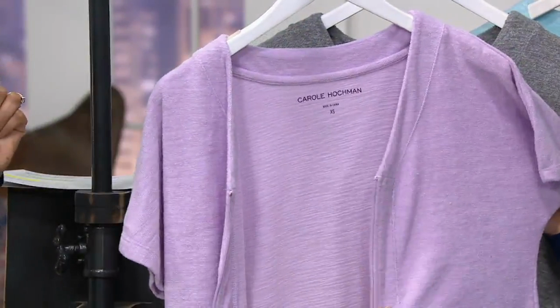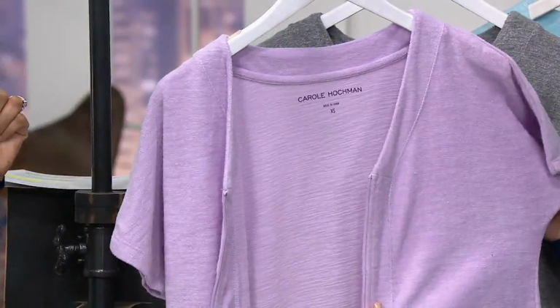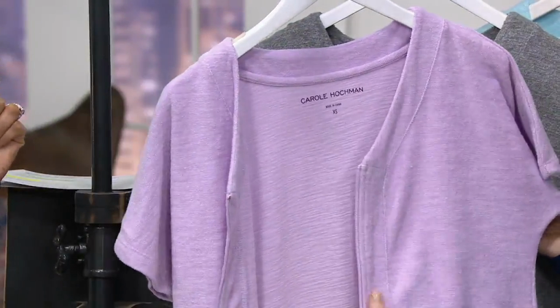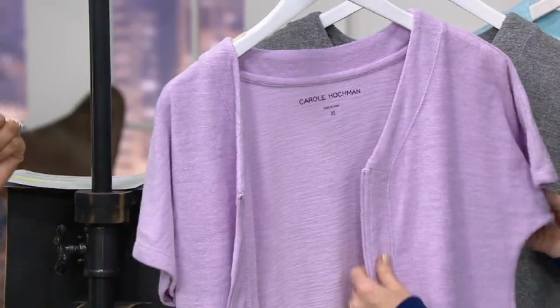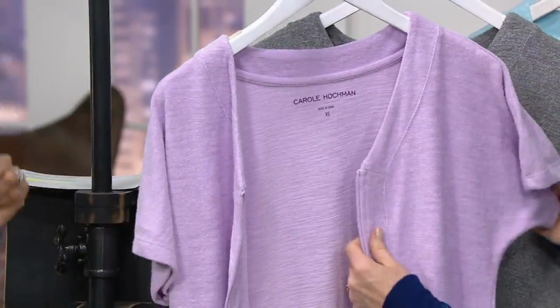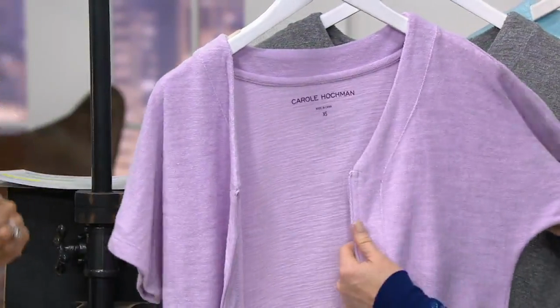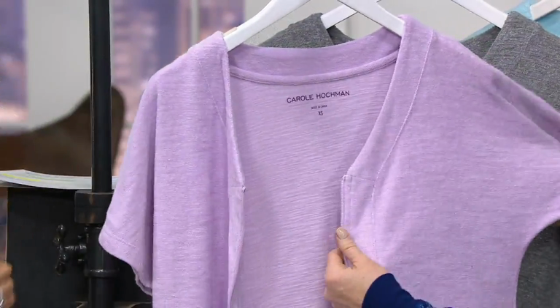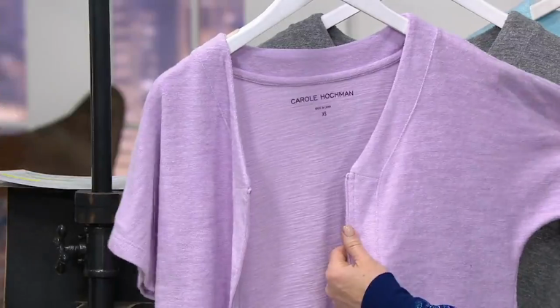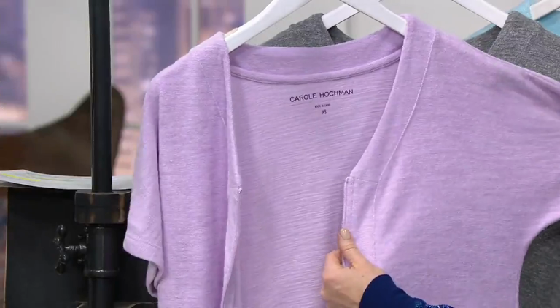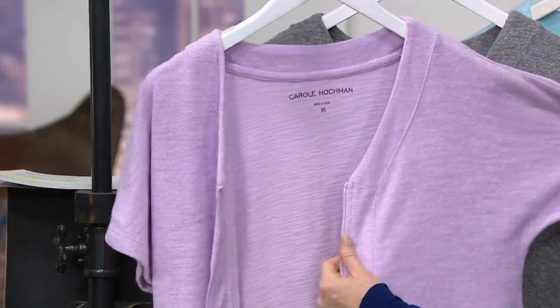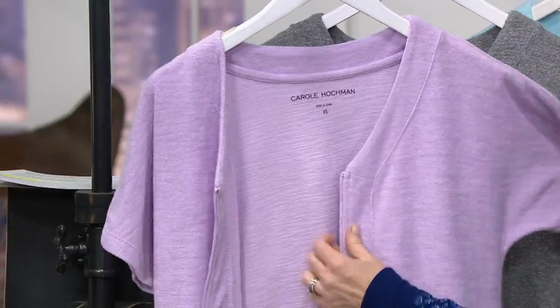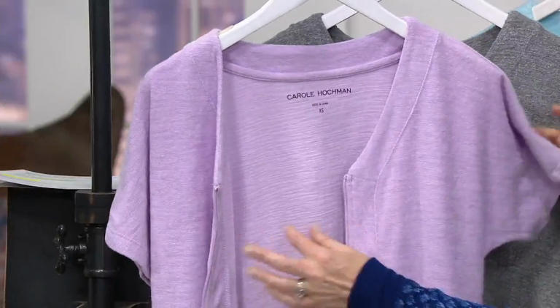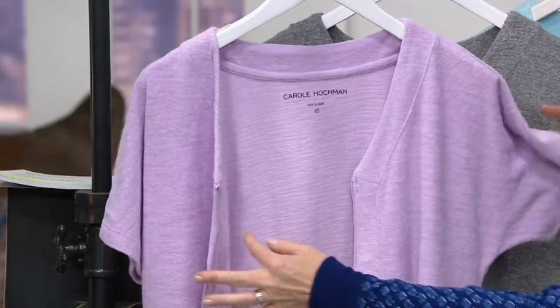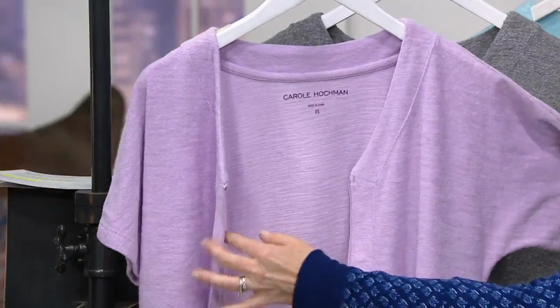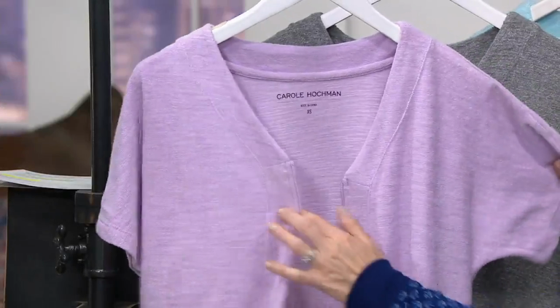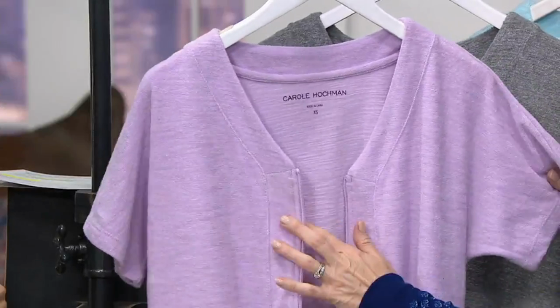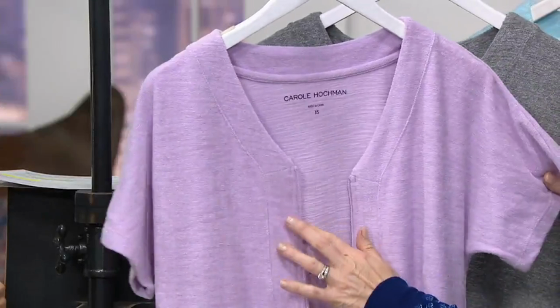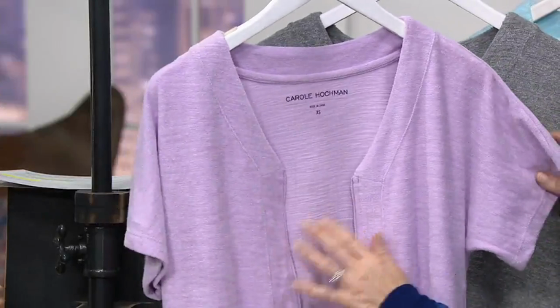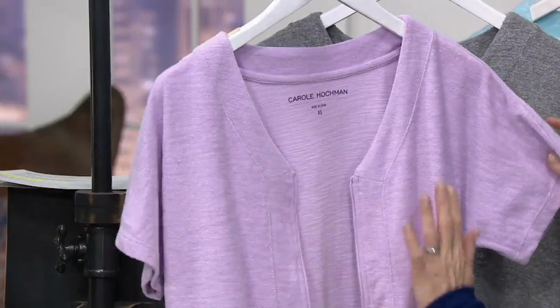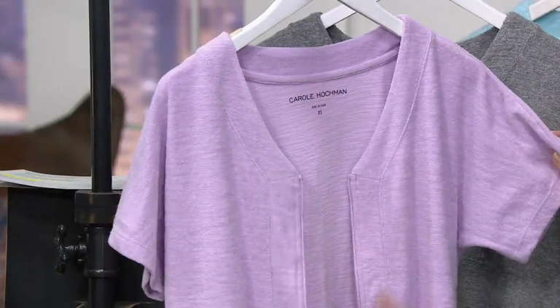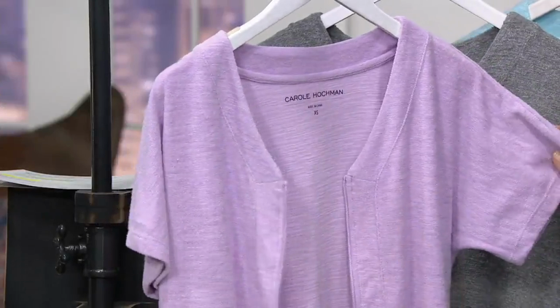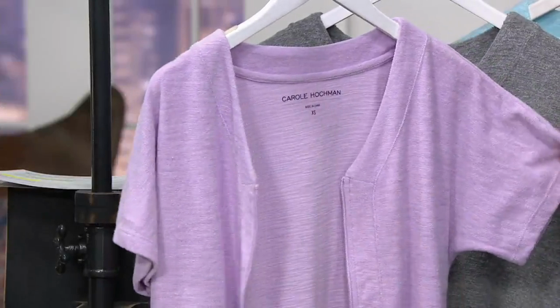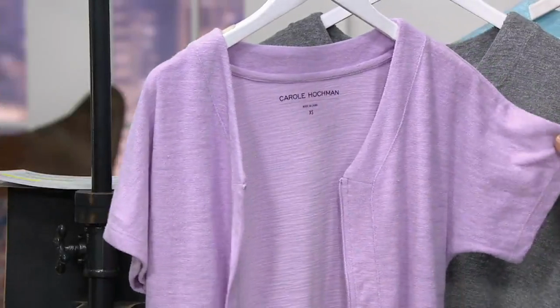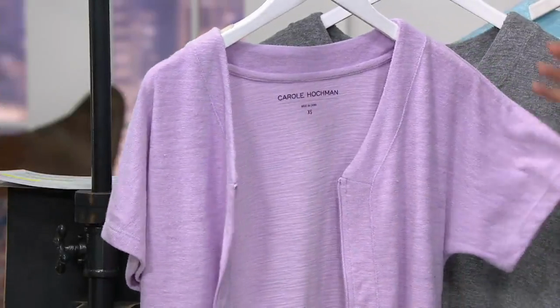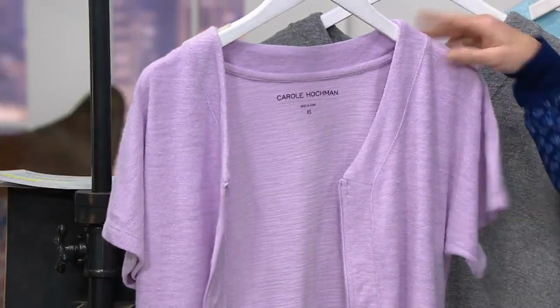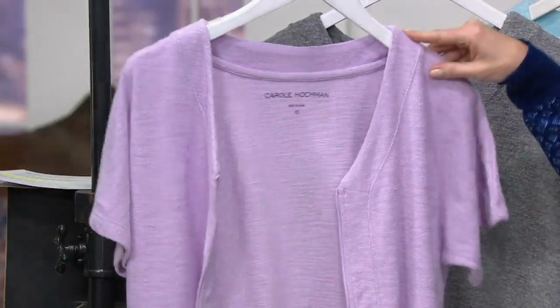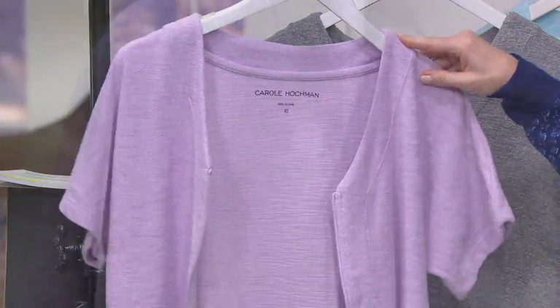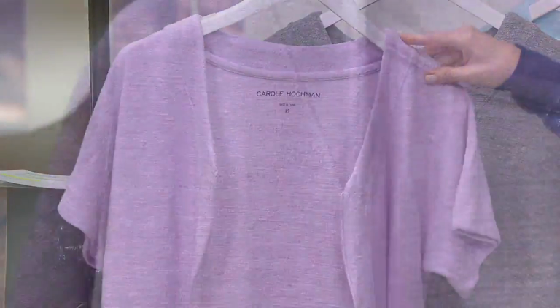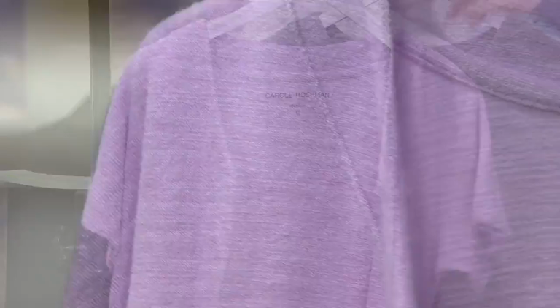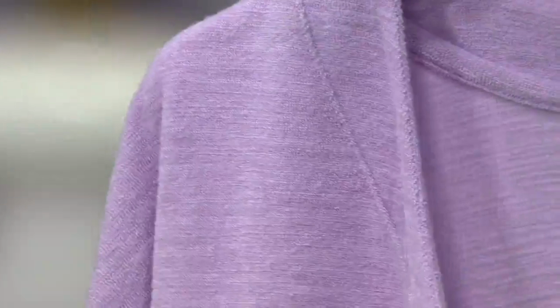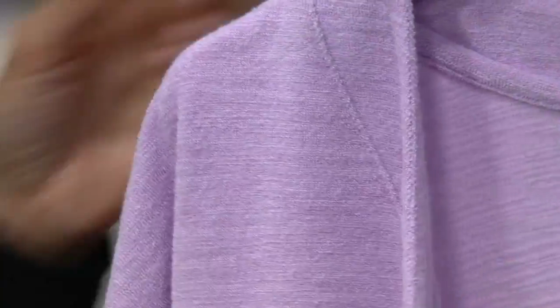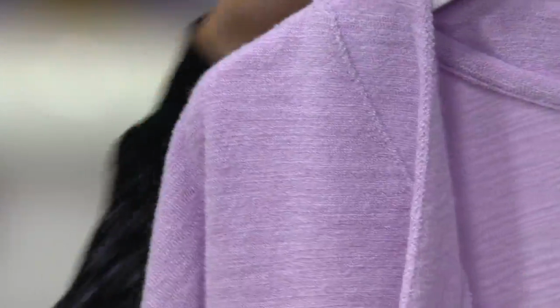At a markdown price. You can wear it draped open, you can wear it closed. This is our lilac.